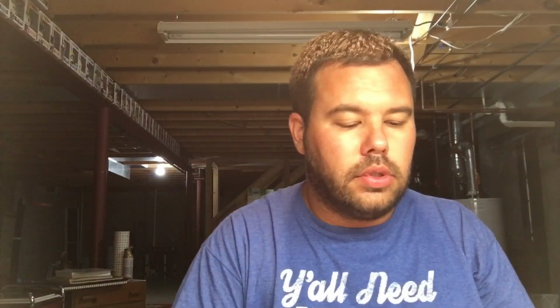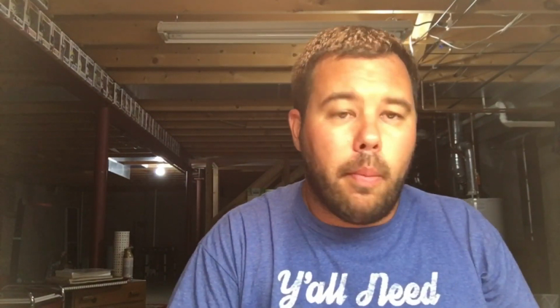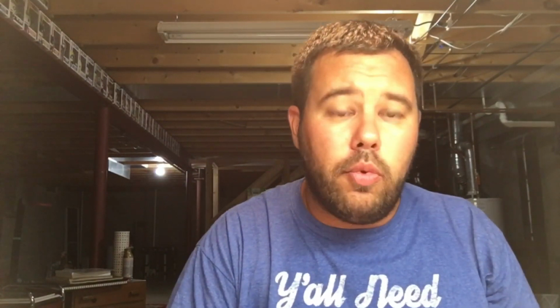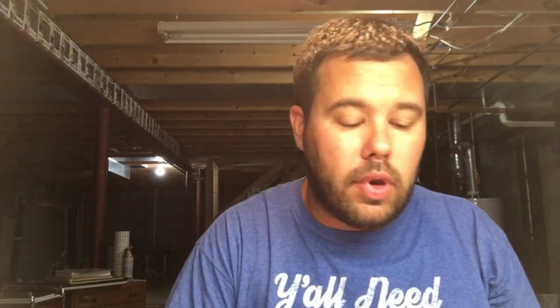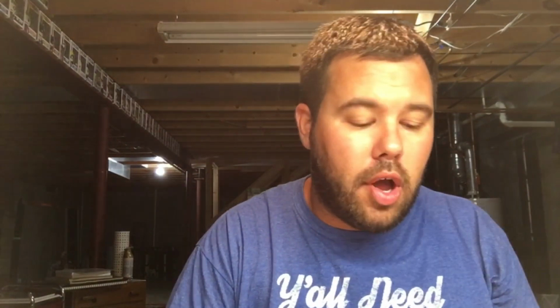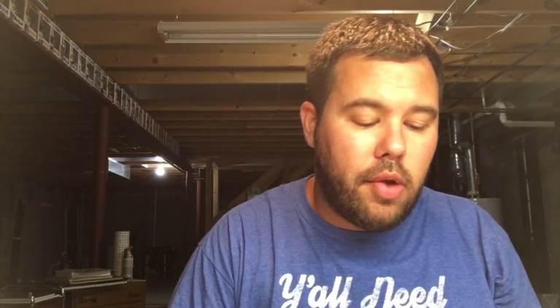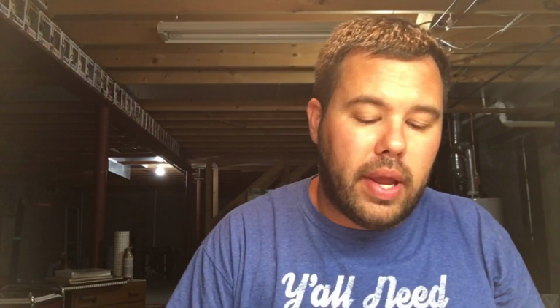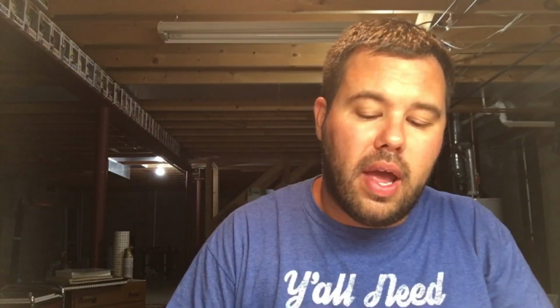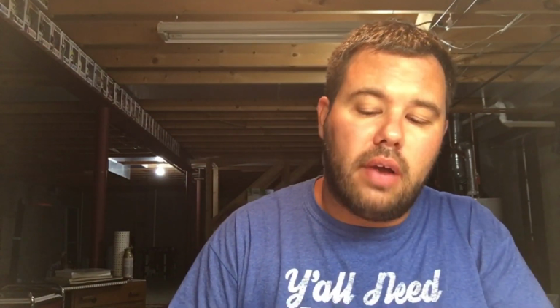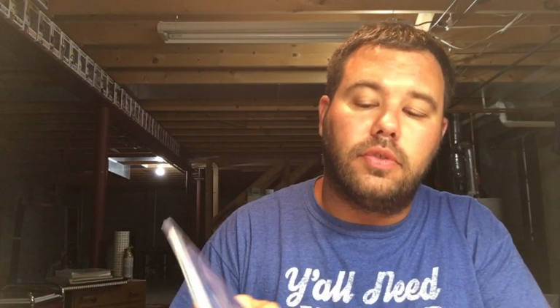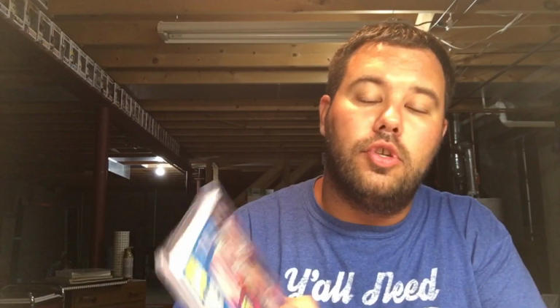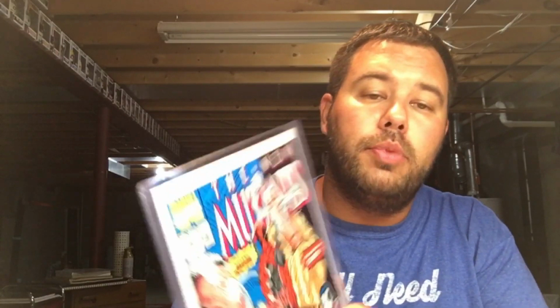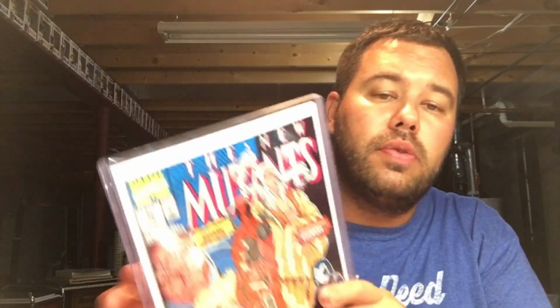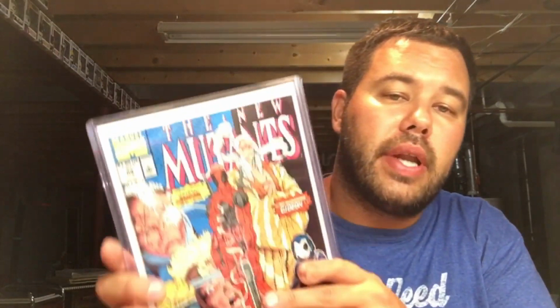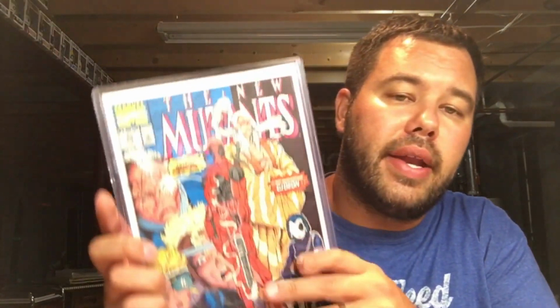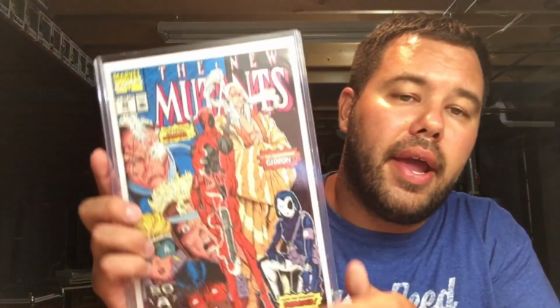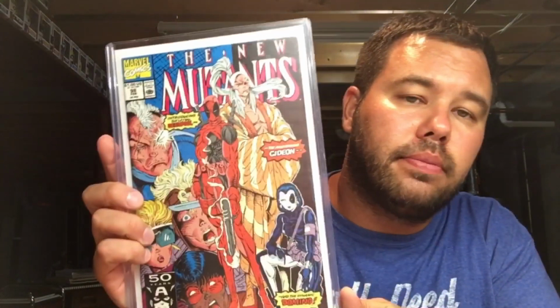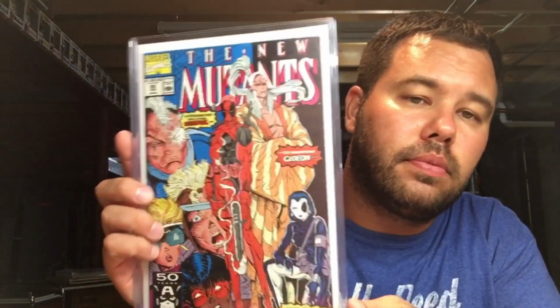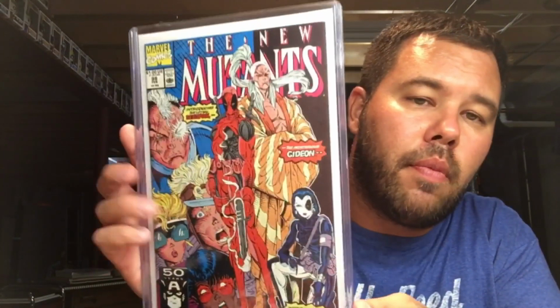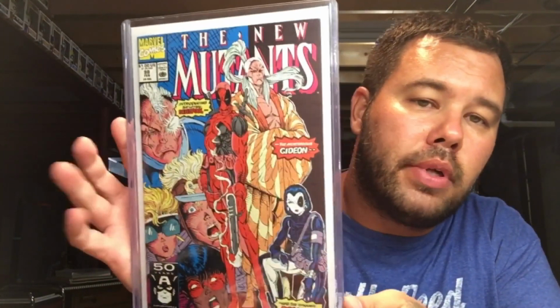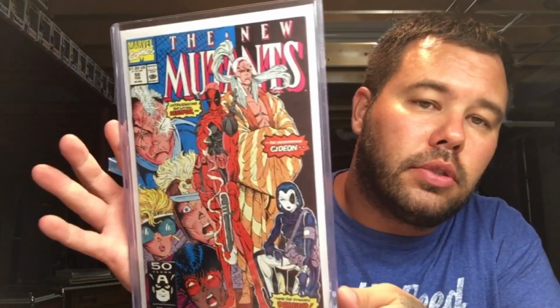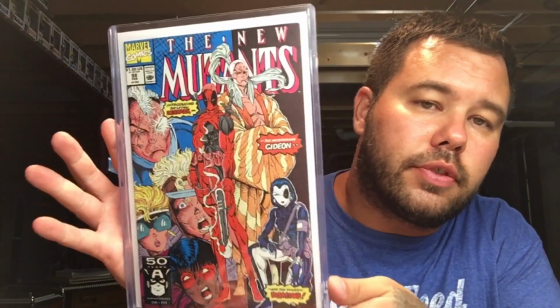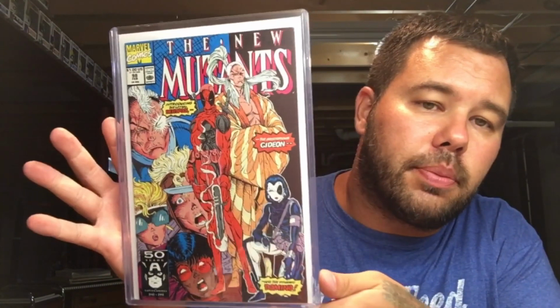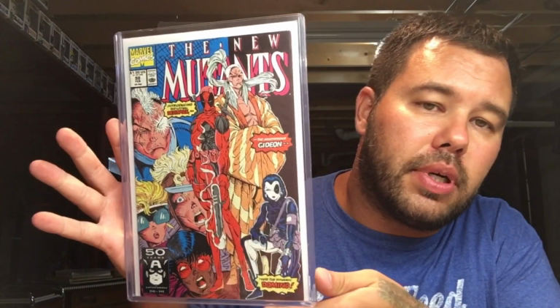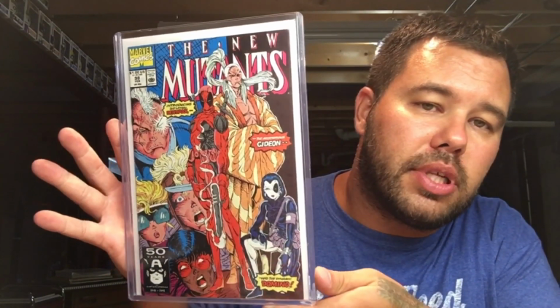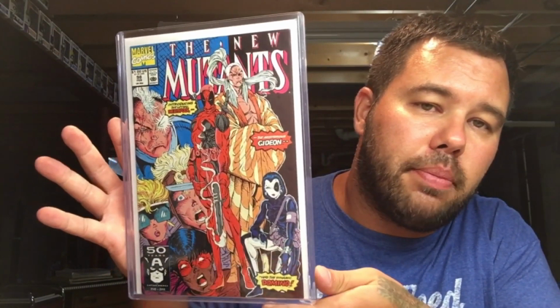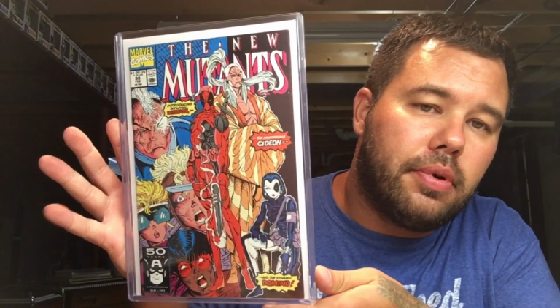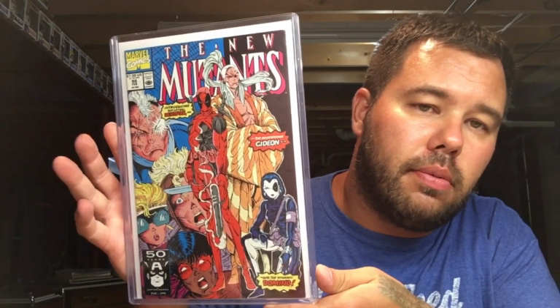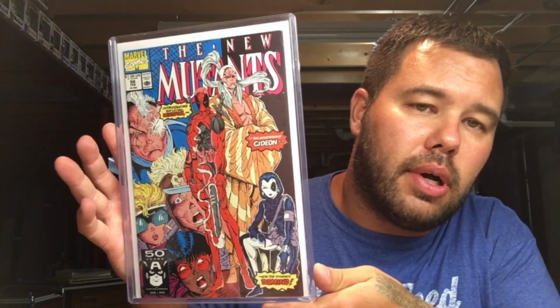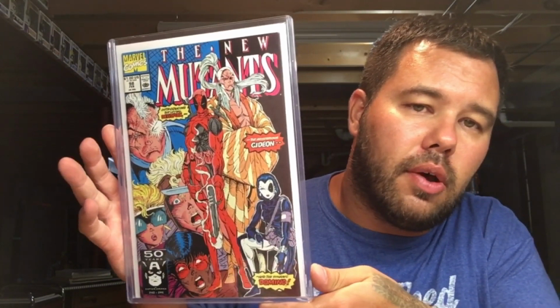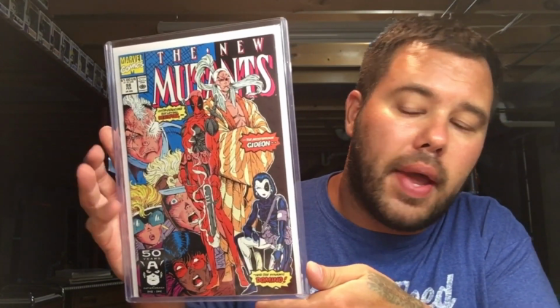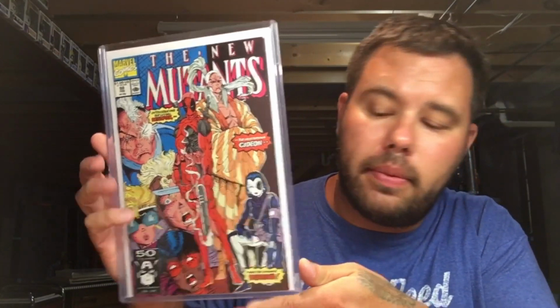Moving along, we have New Mutants 98 — first appearance of Deadpool. We all know that one.